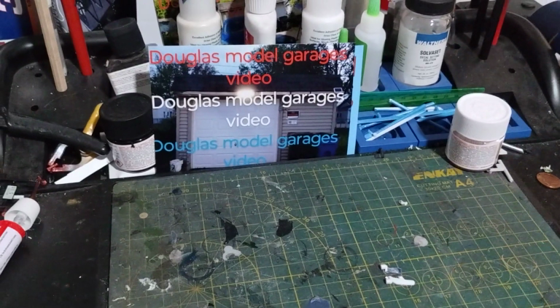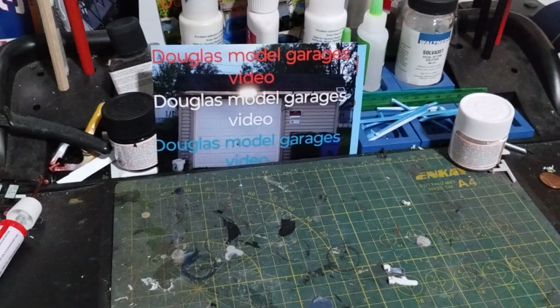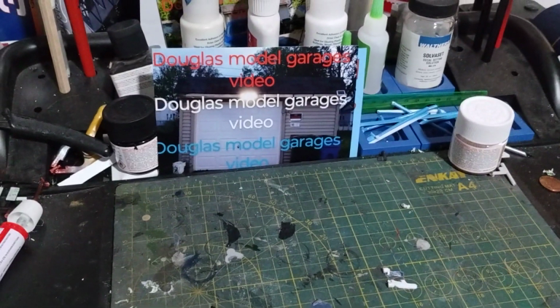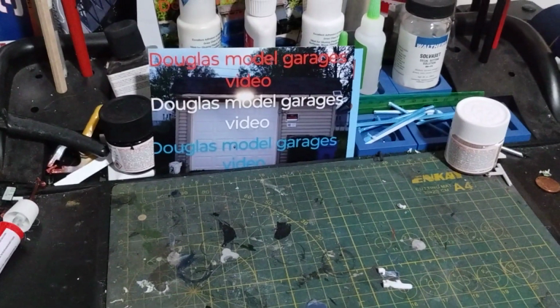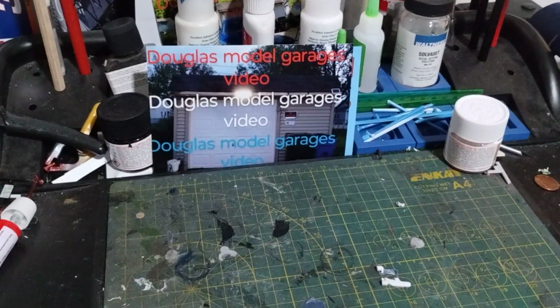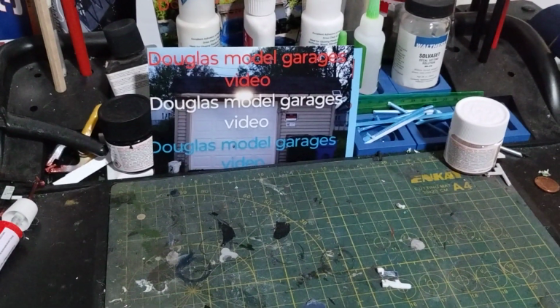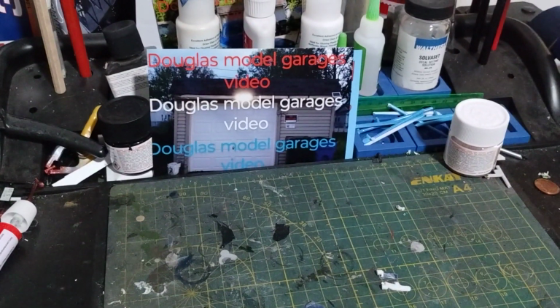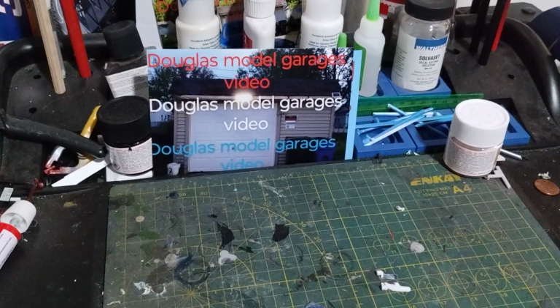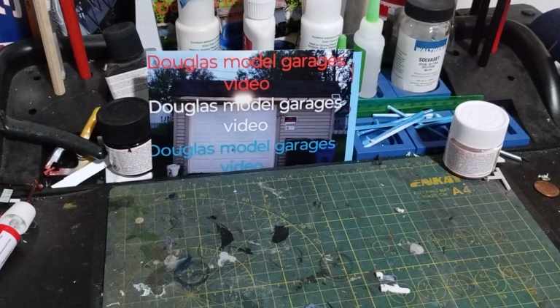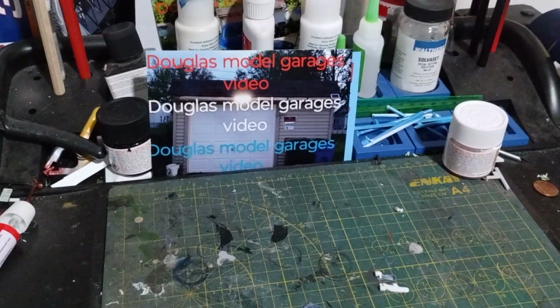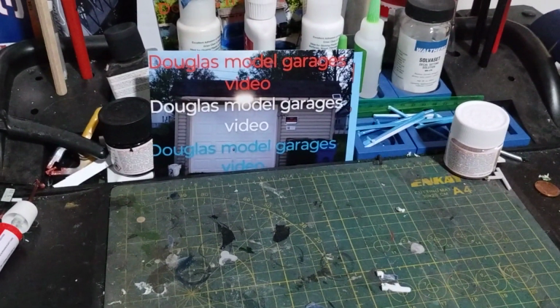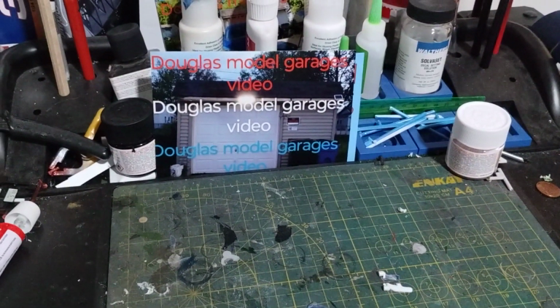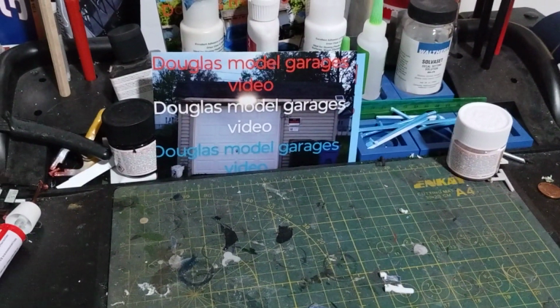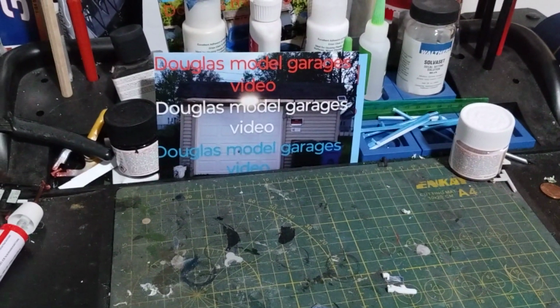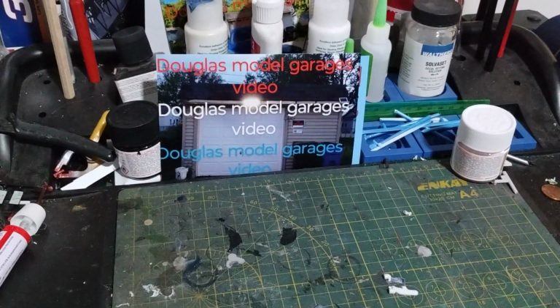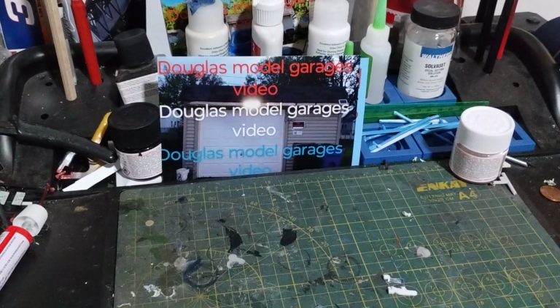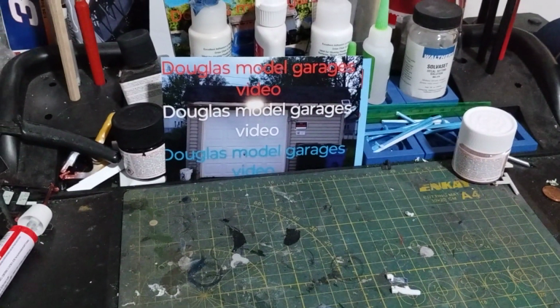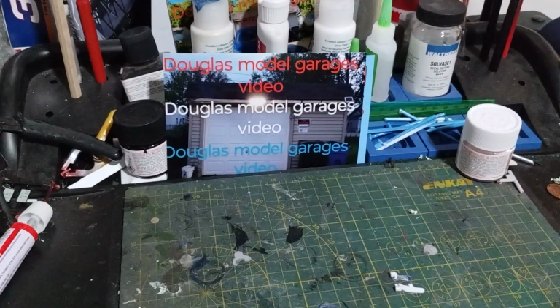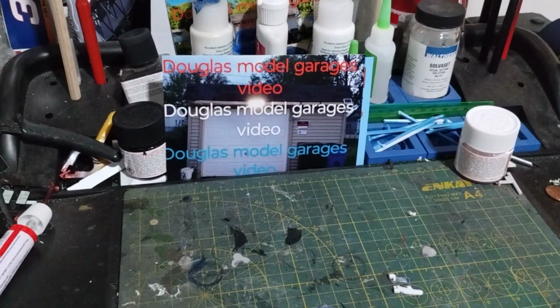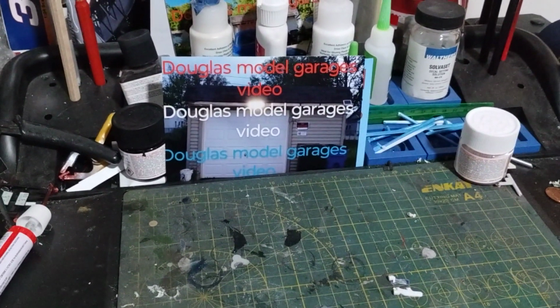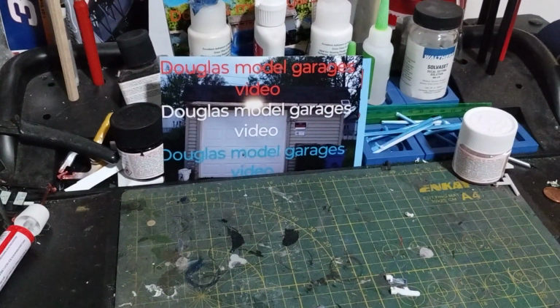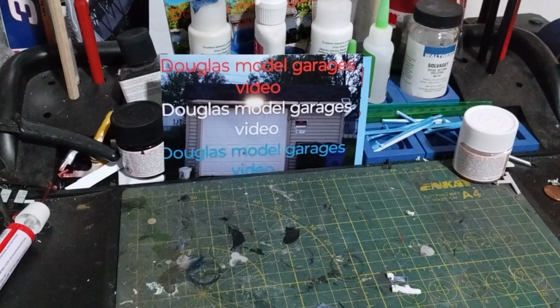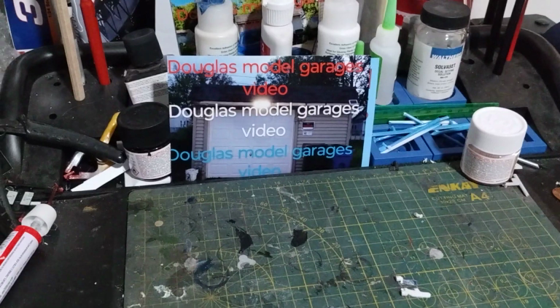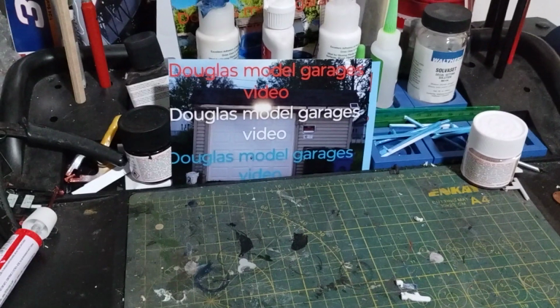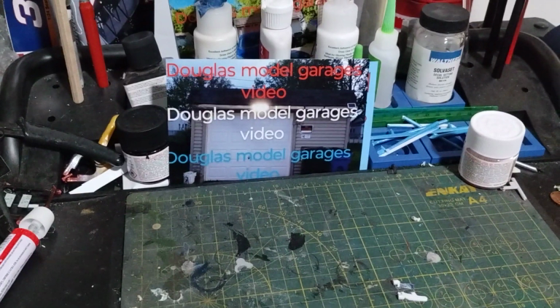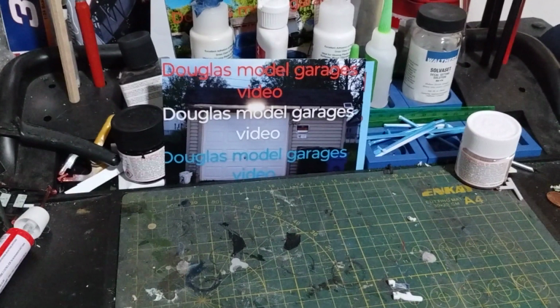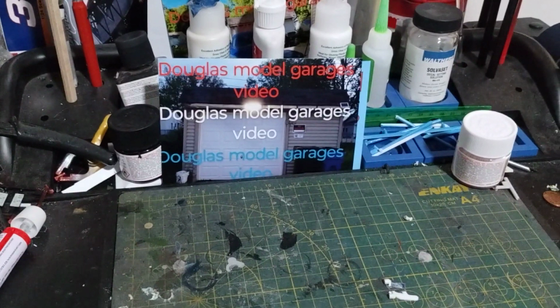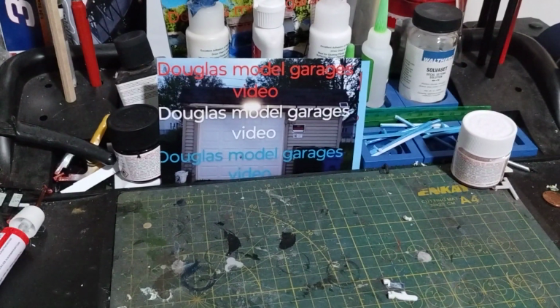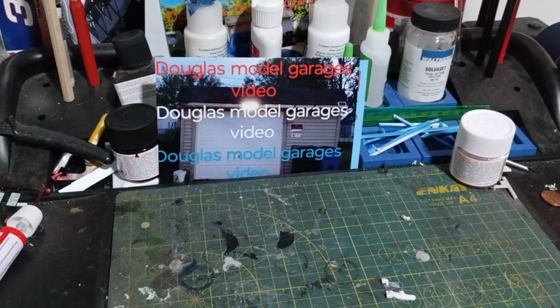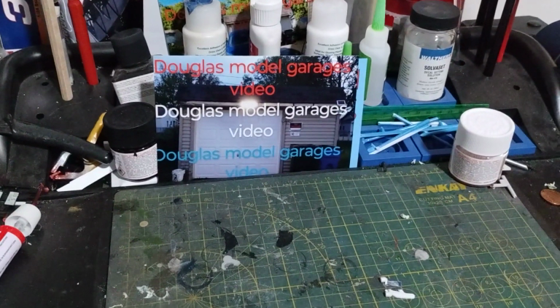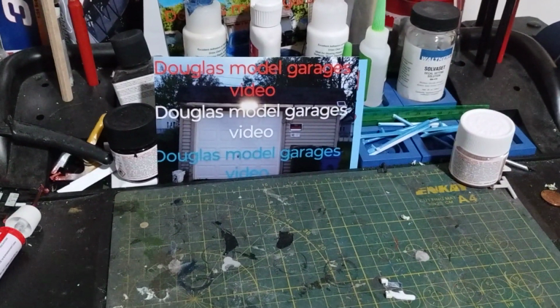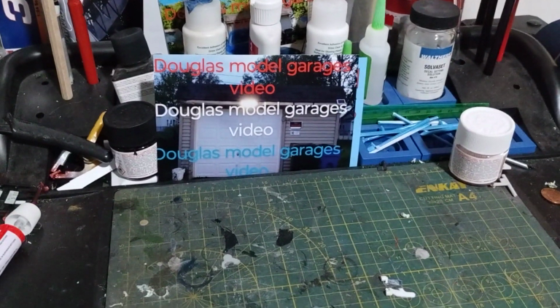Hey guys, welcome back to Douglas' Model Garage's videos for Sunday cars and coffee and planes.